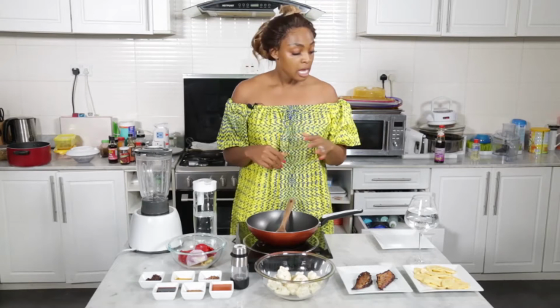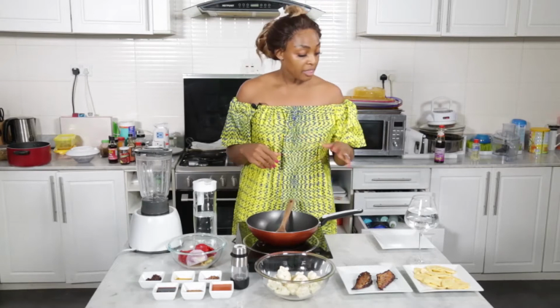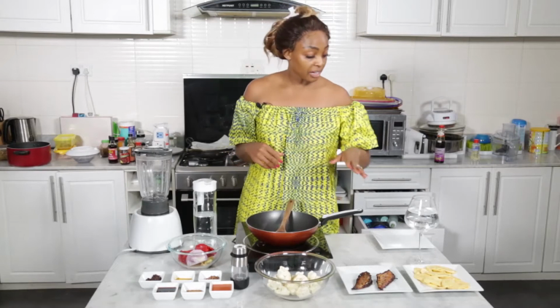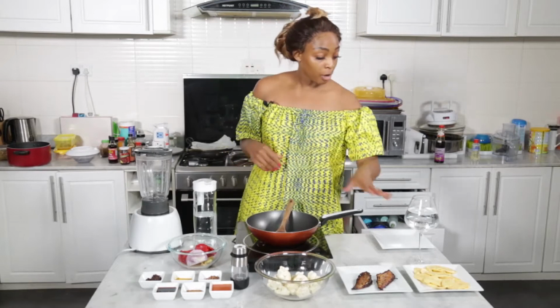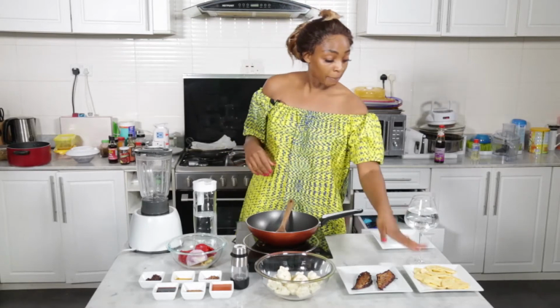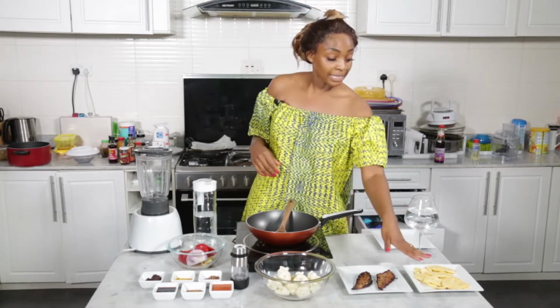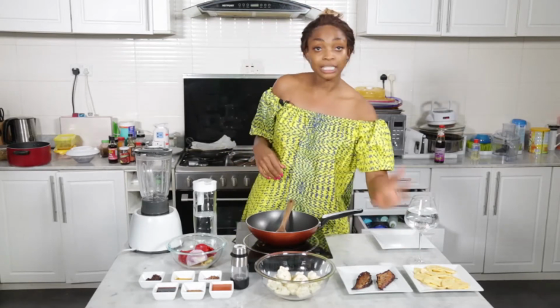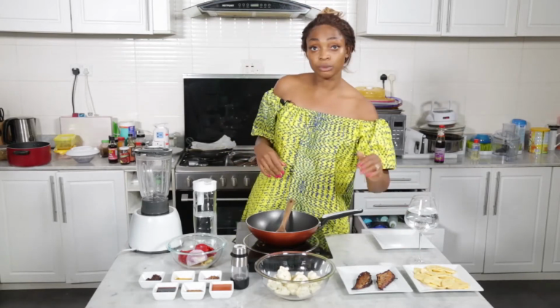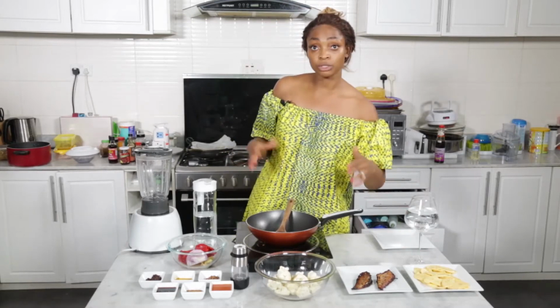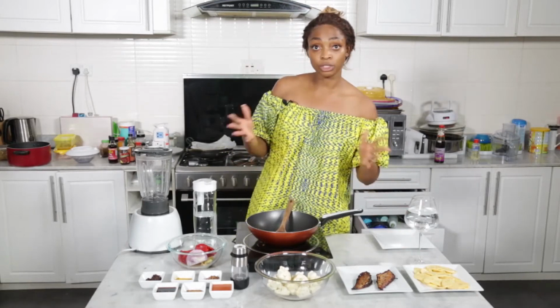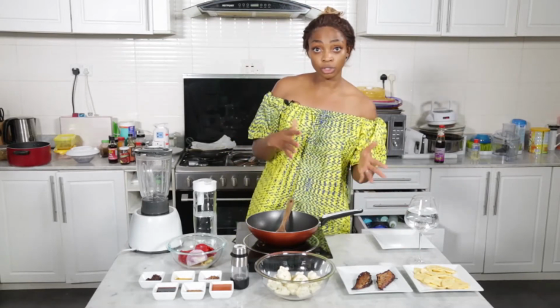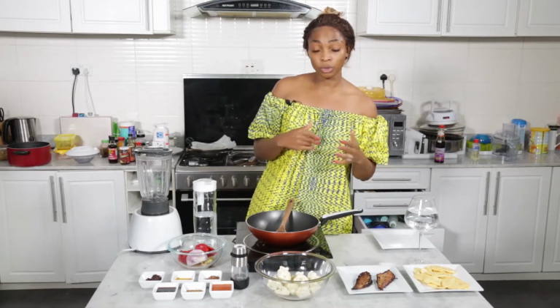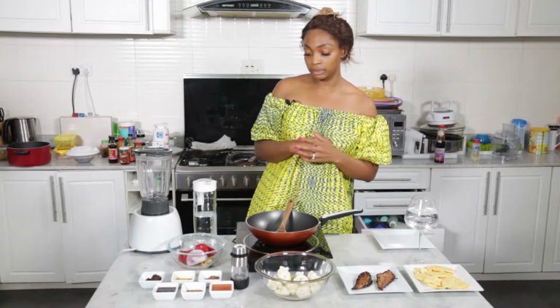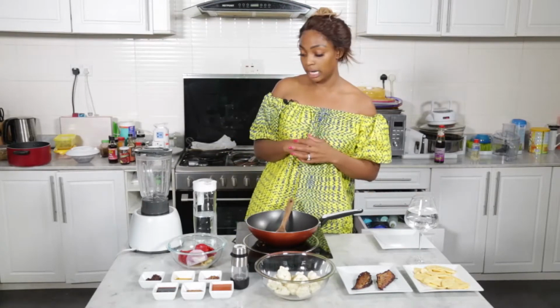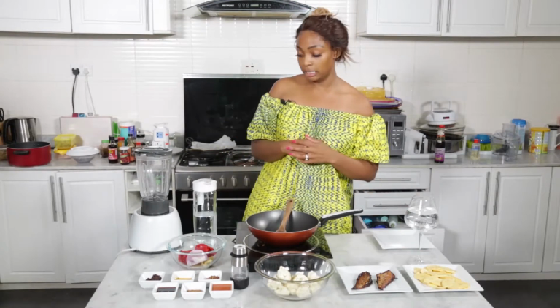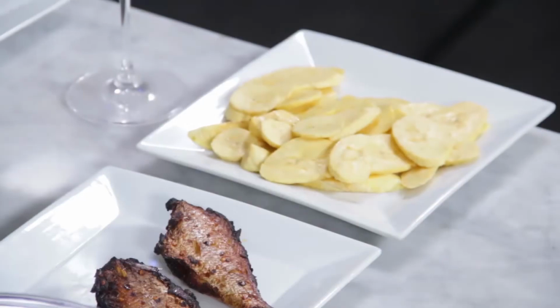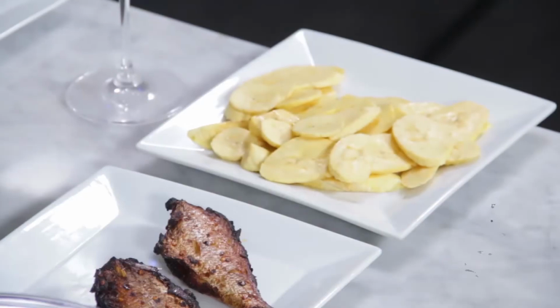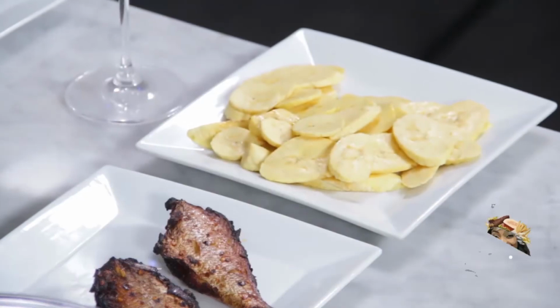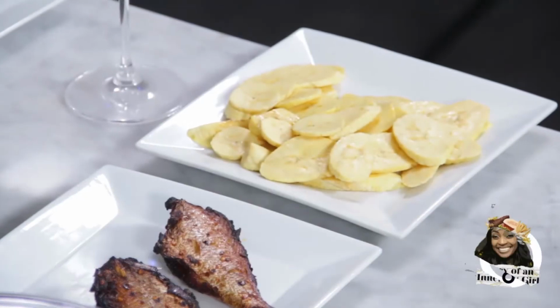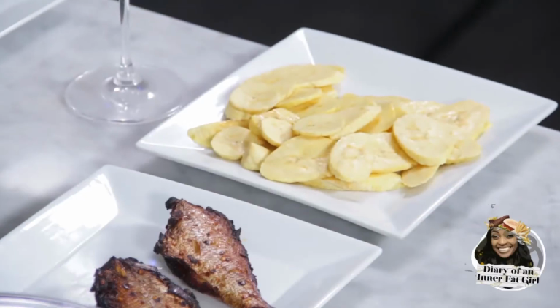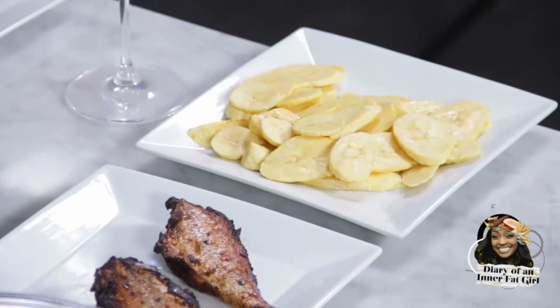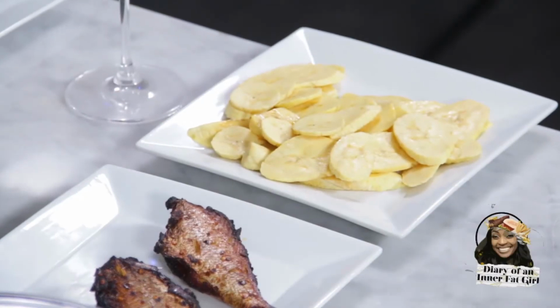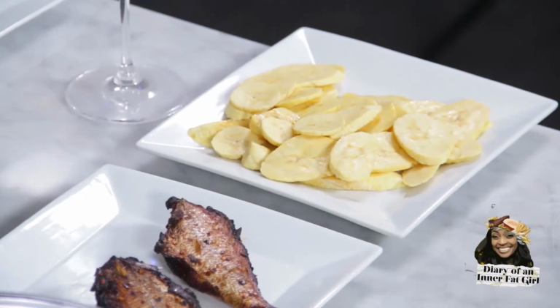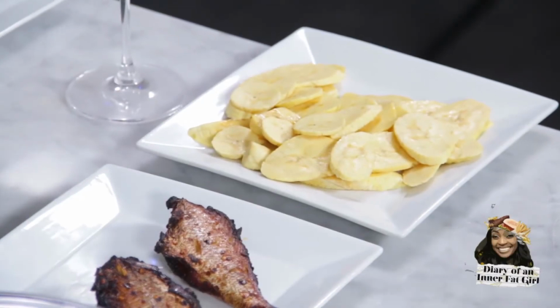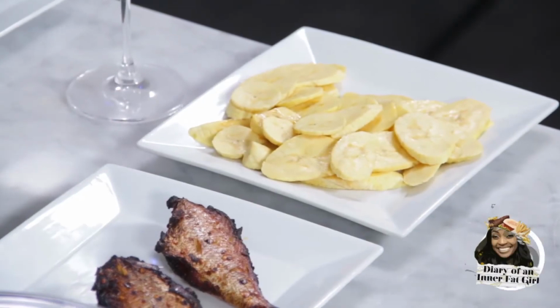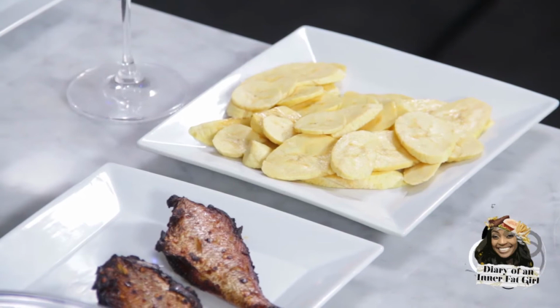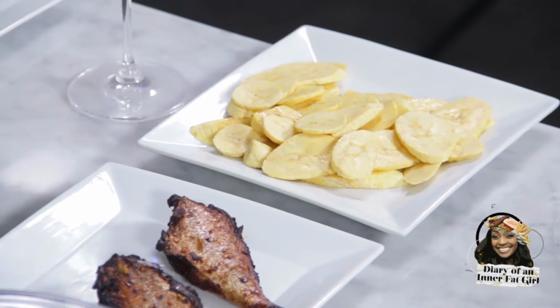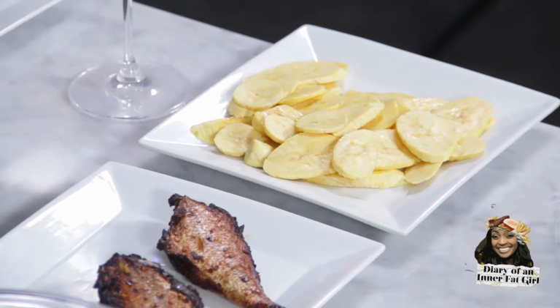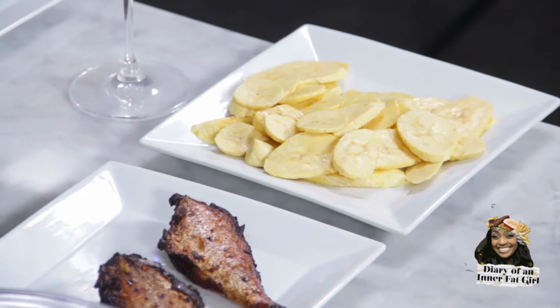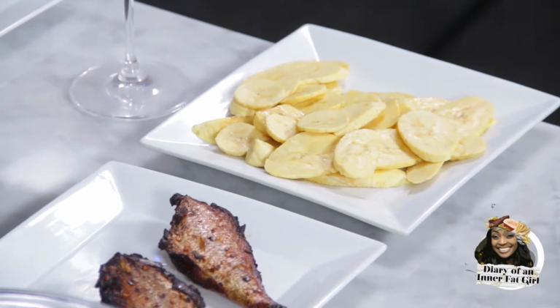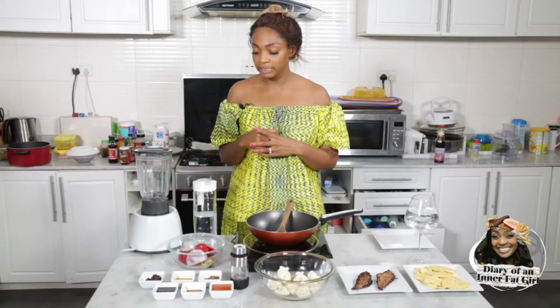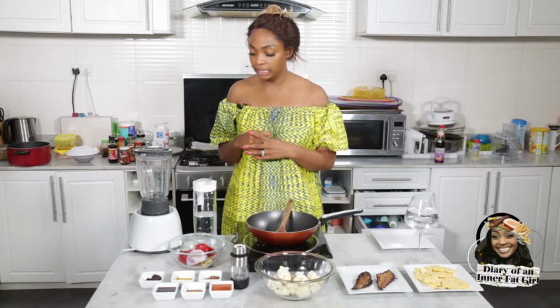I've got my plantain which is also going to go on the side, and I'm going to show you the two ways in which I cook my plantain.